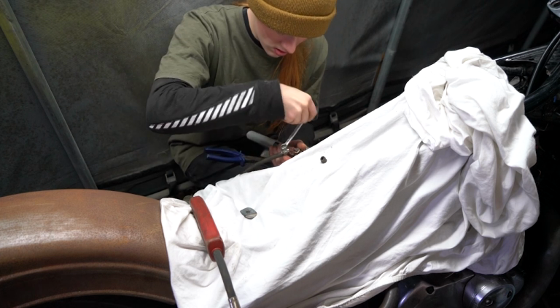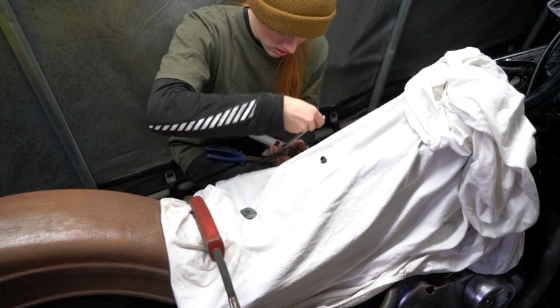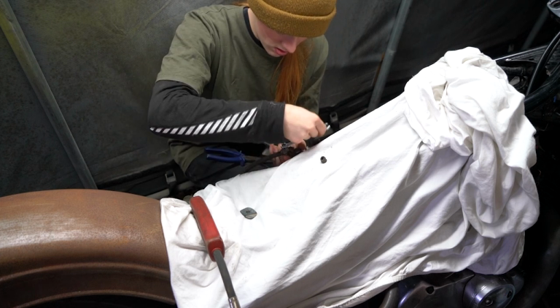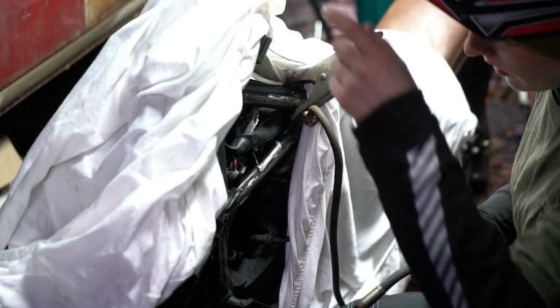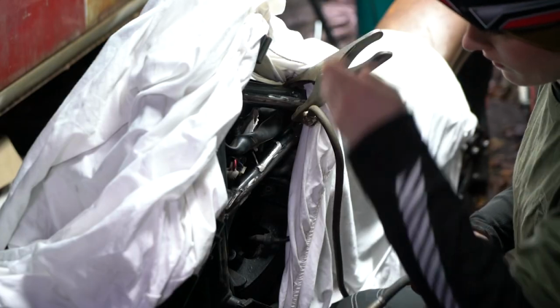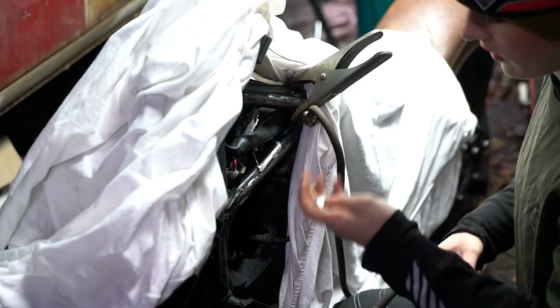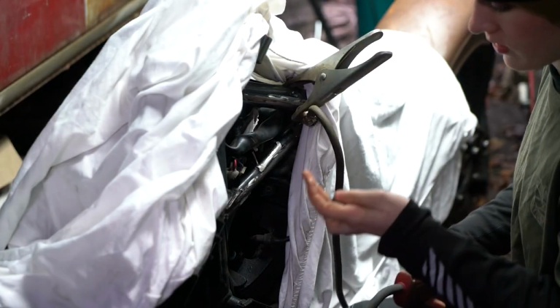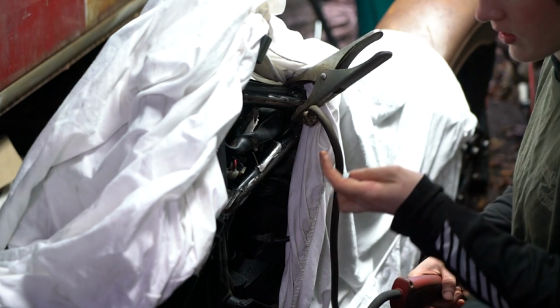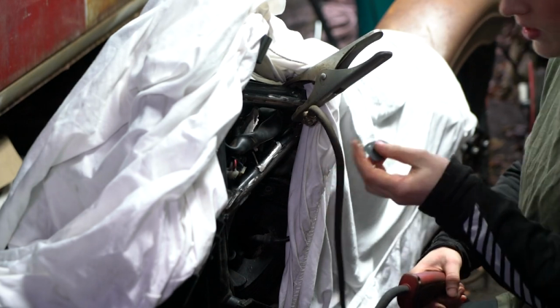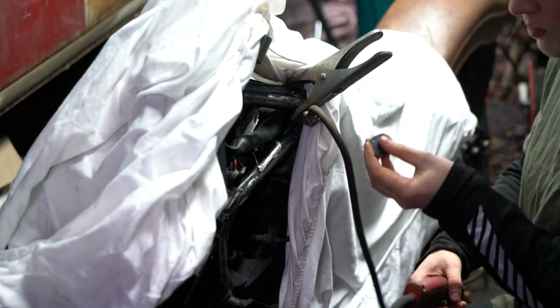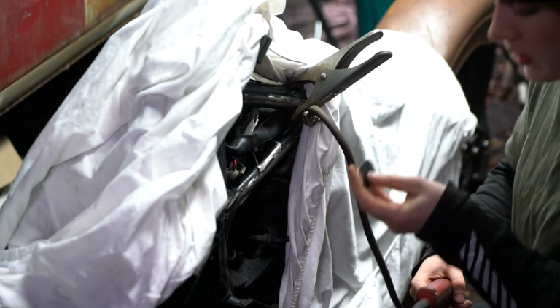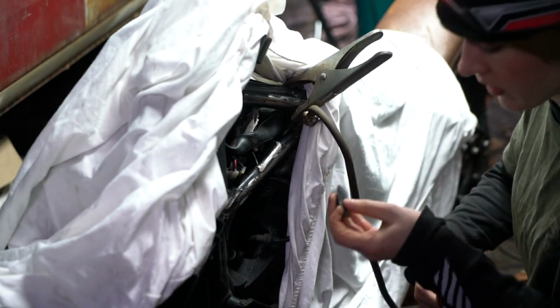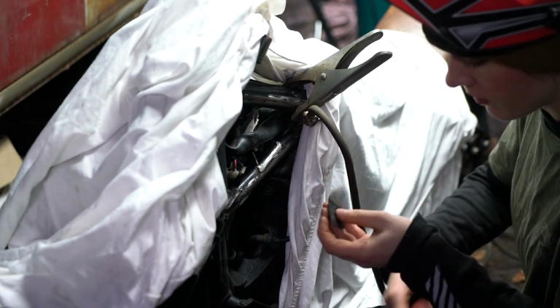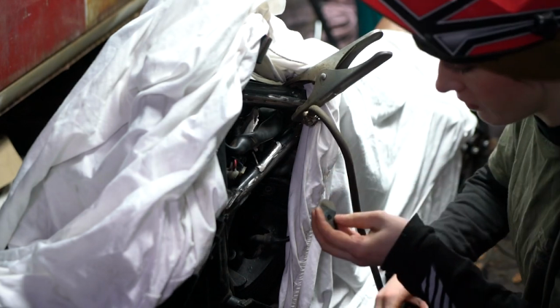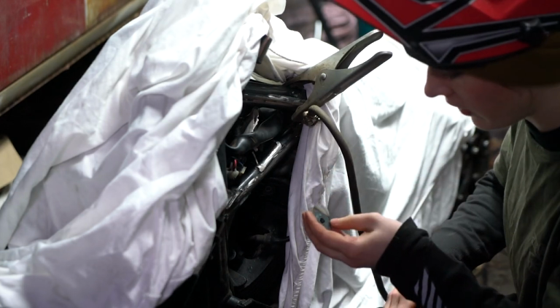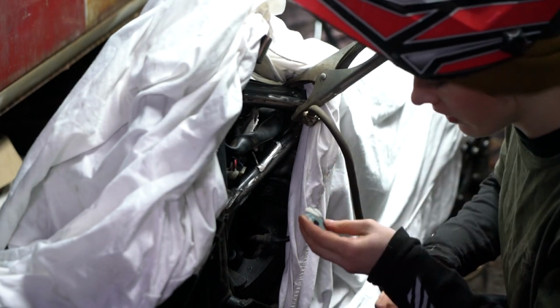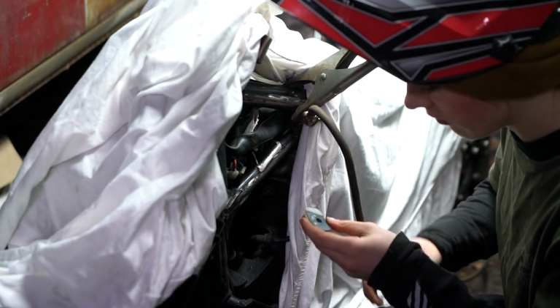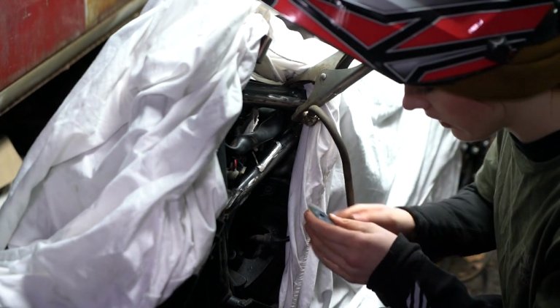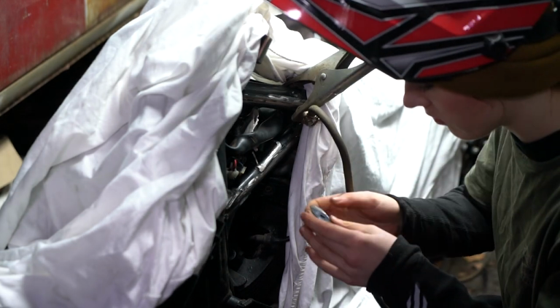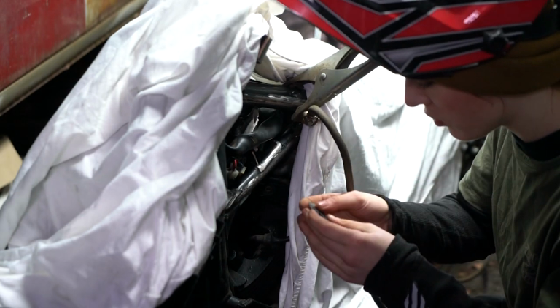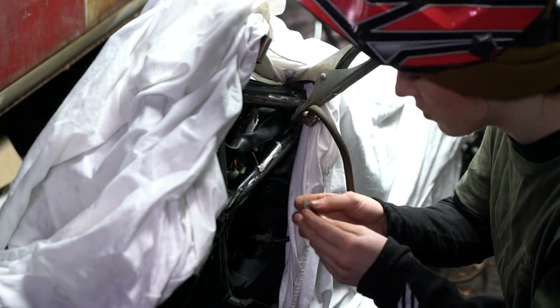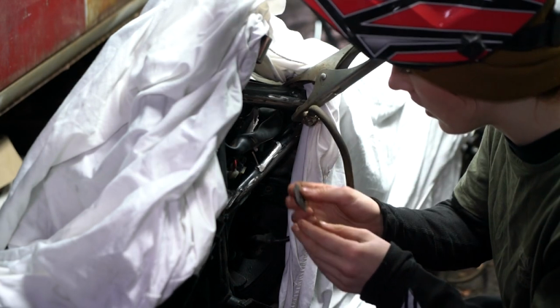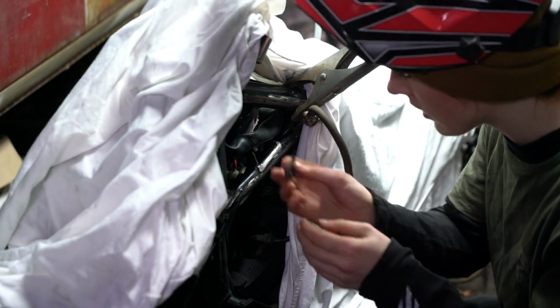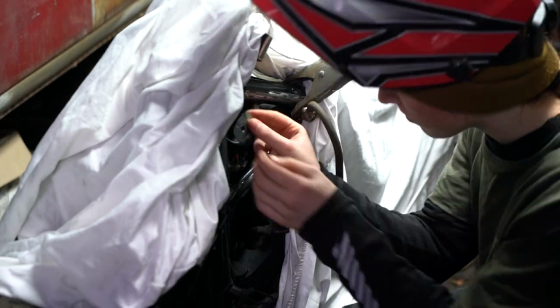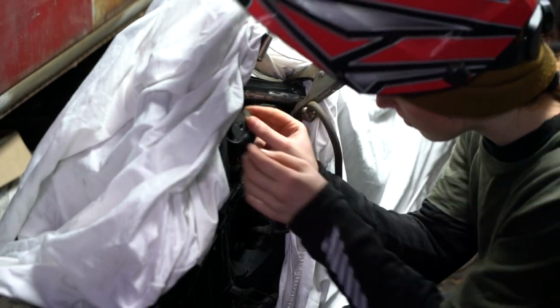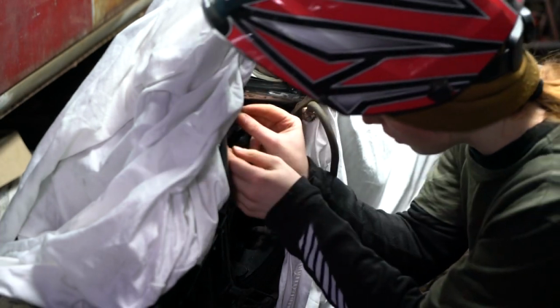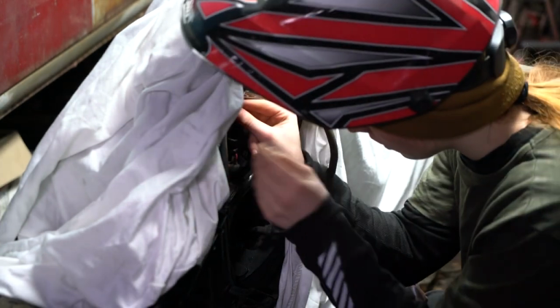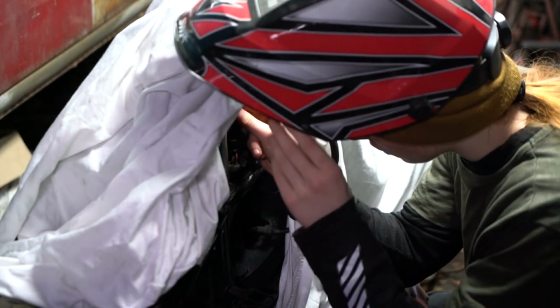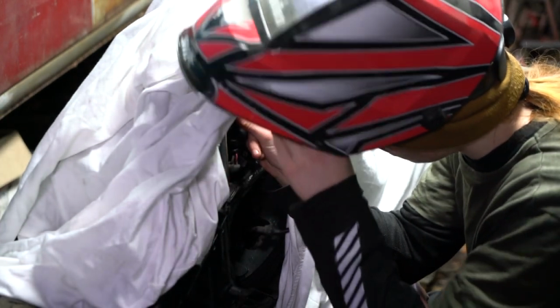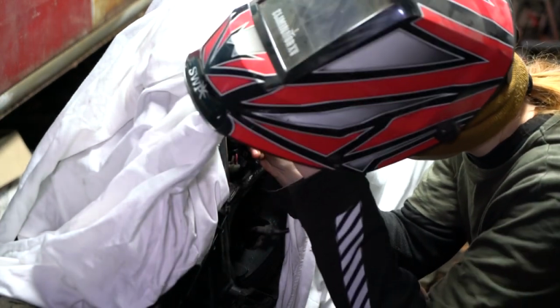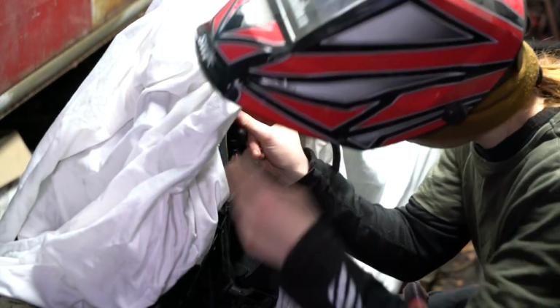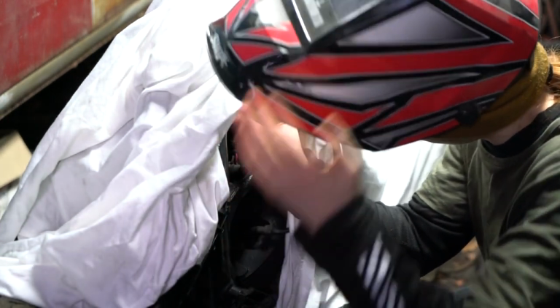It's time for round two of nearly setting the bike on fire — electric boogaloo.